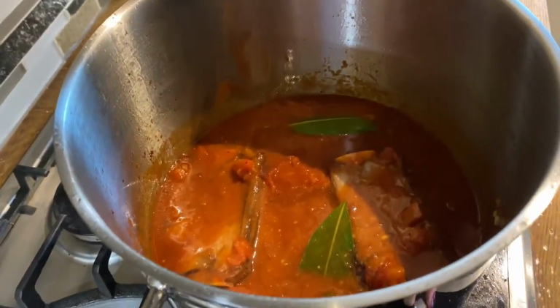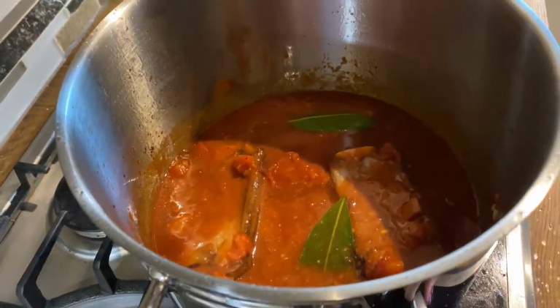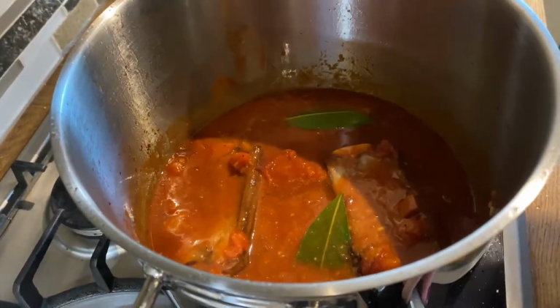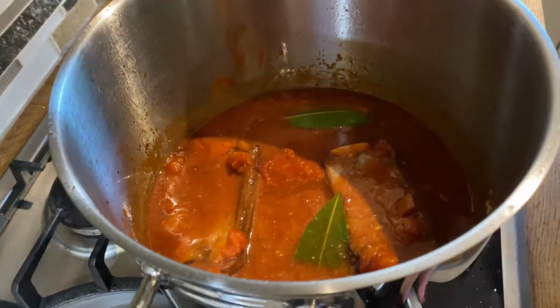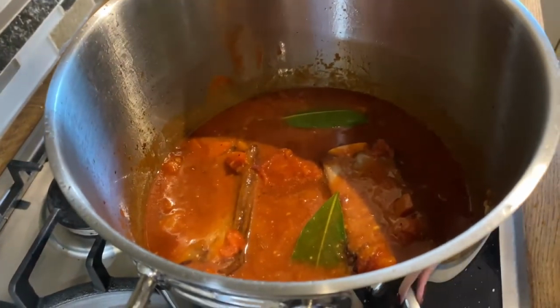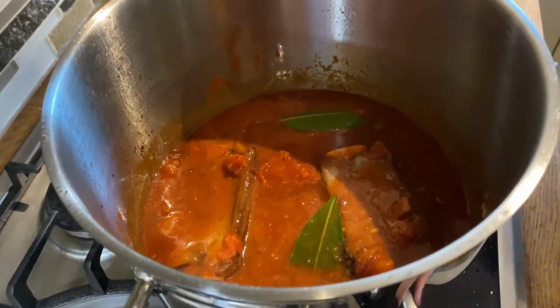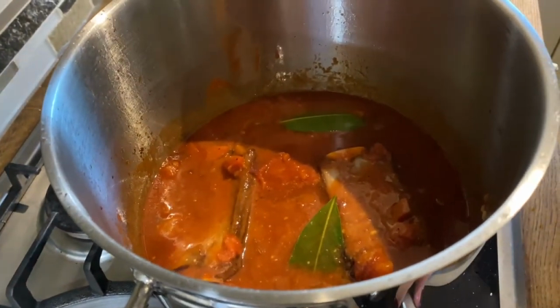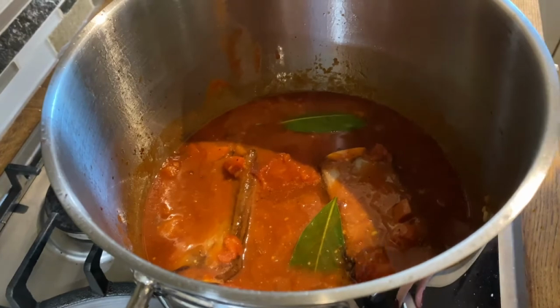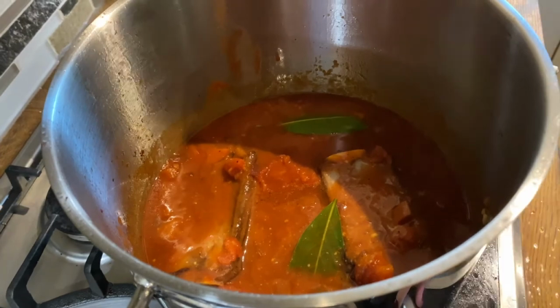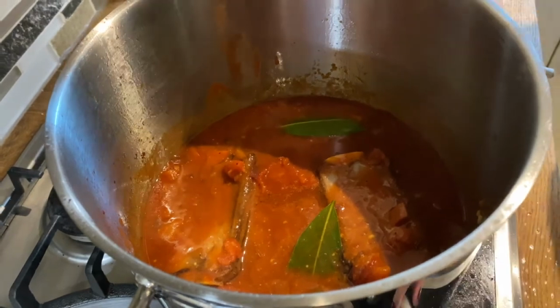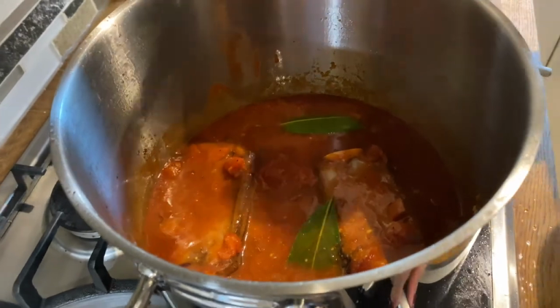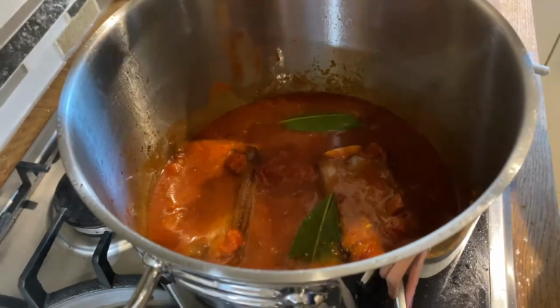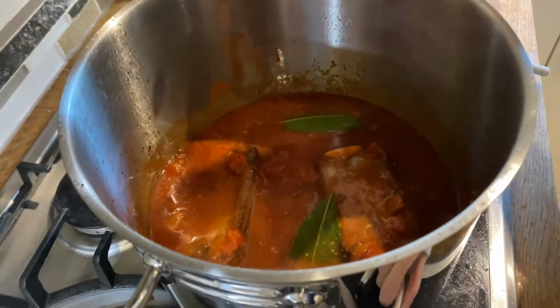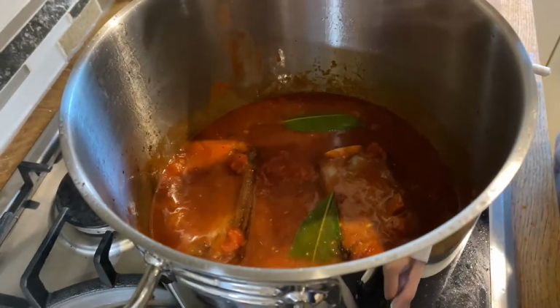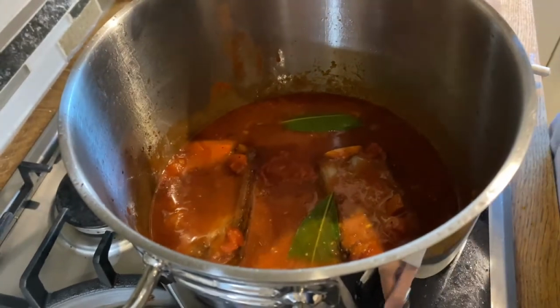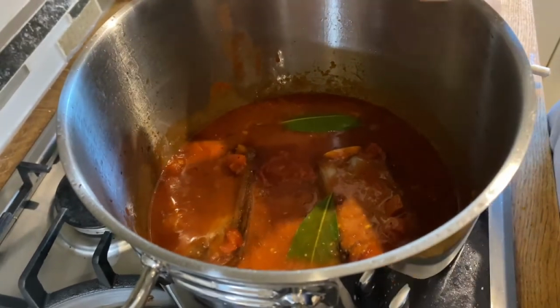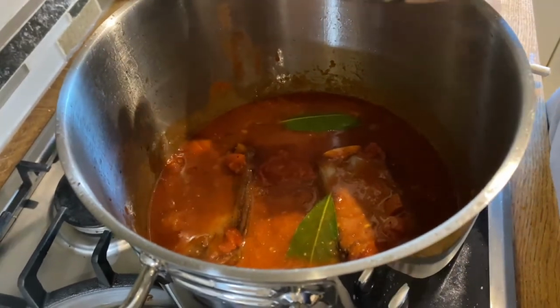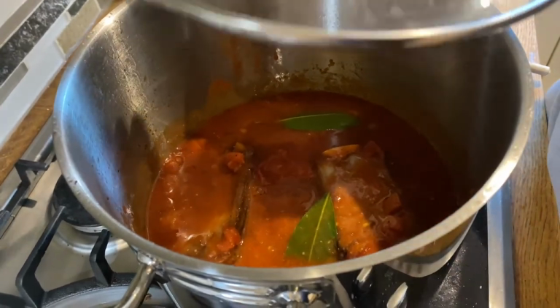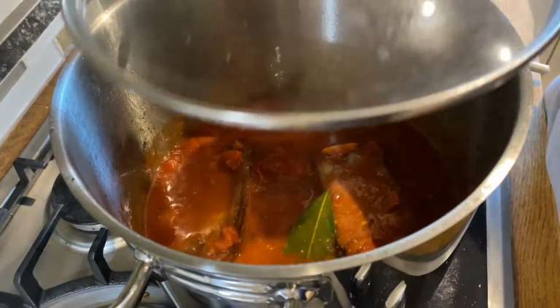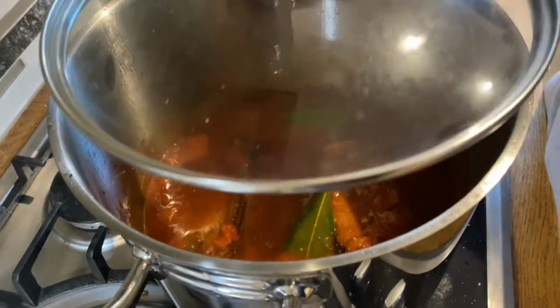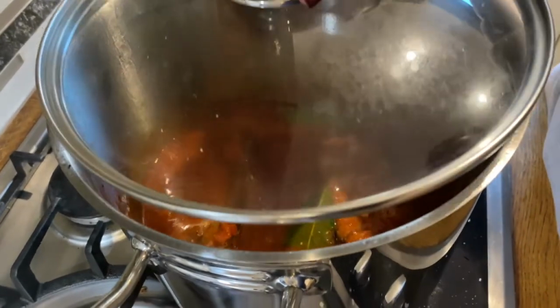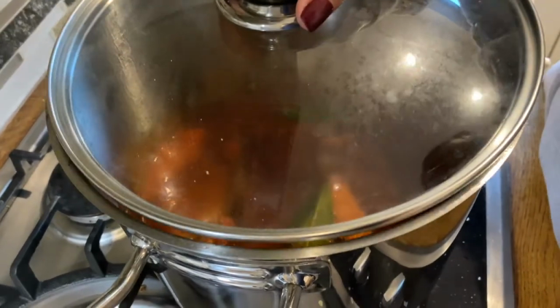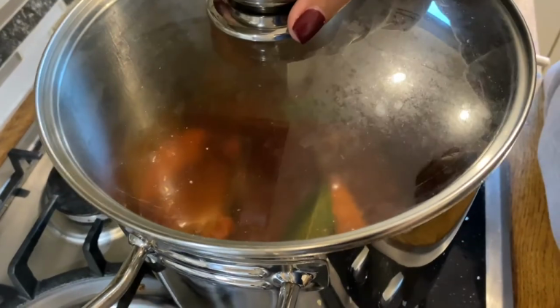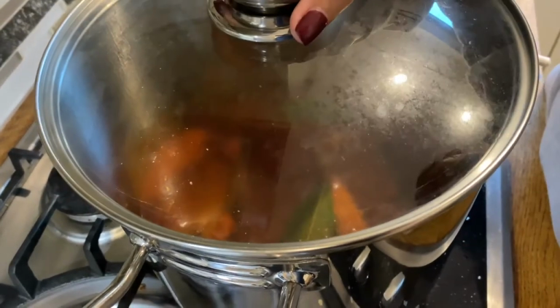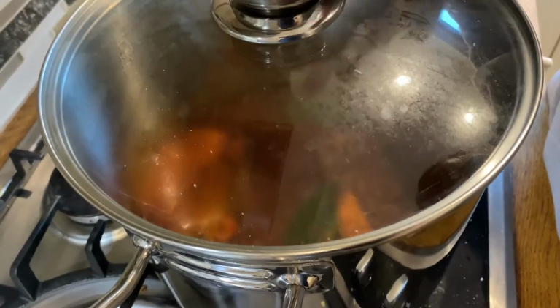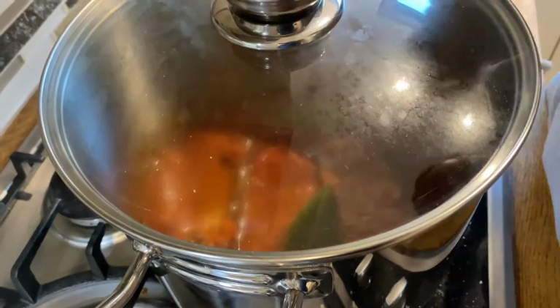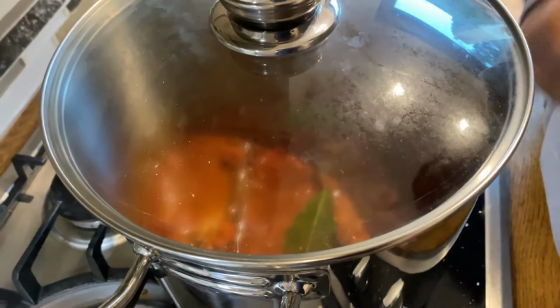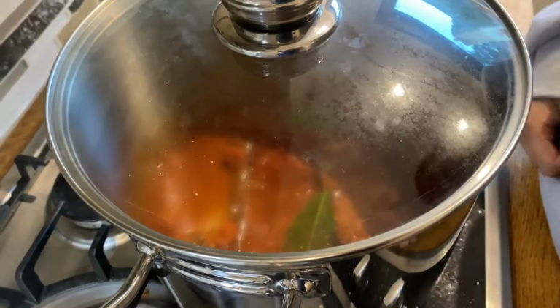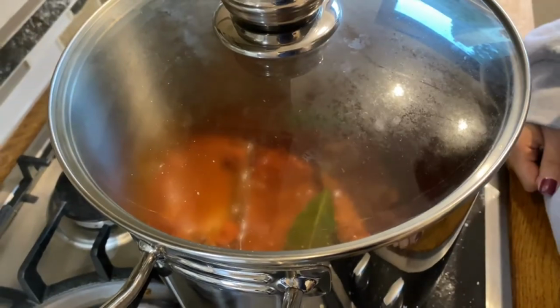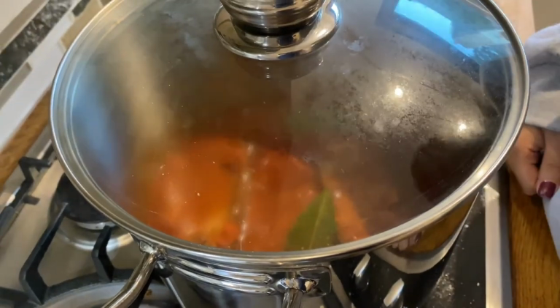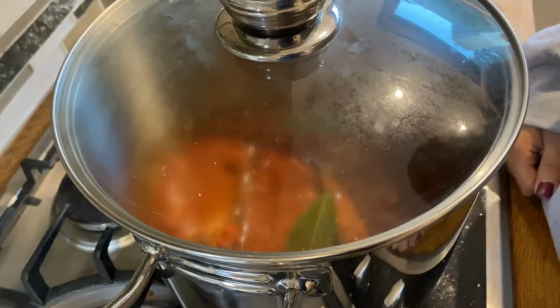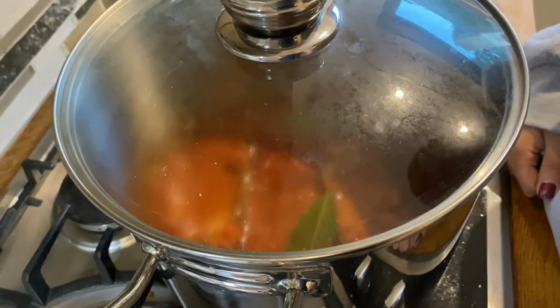Make sure your ribs are fully covered. Now I'm going to cover this, turn it down to a low heat, and leave it to simmer for two hours.